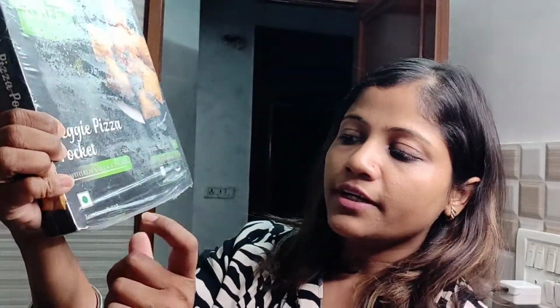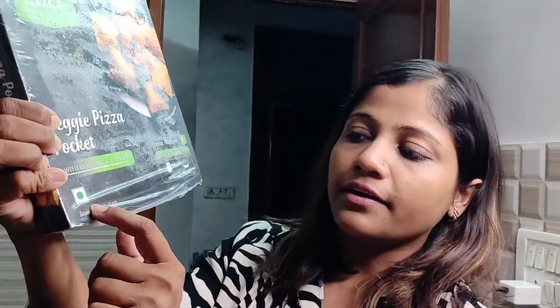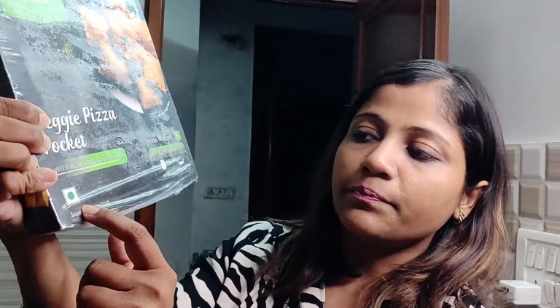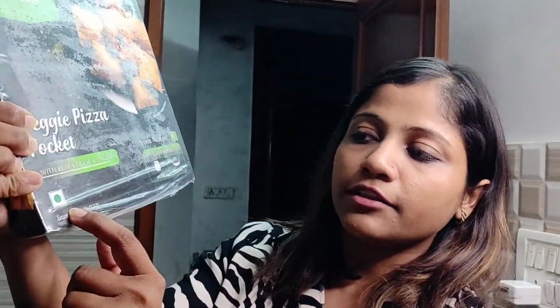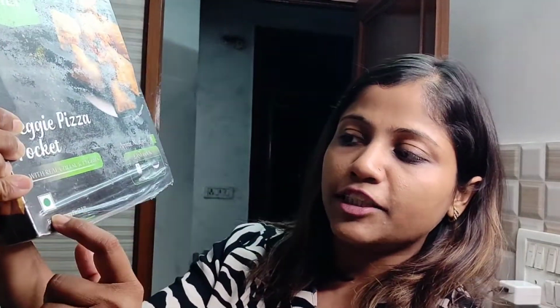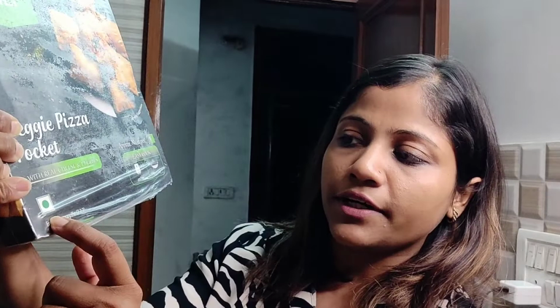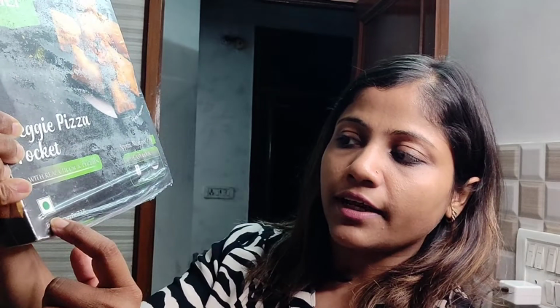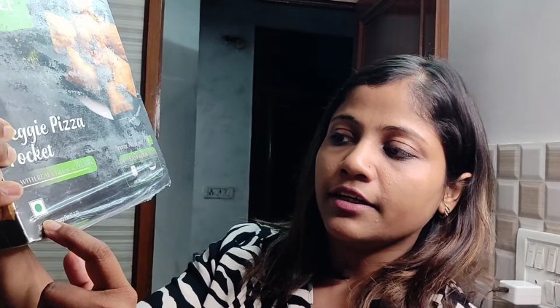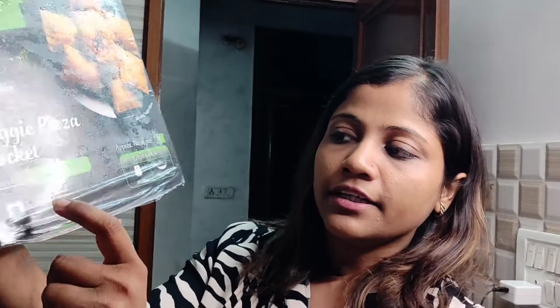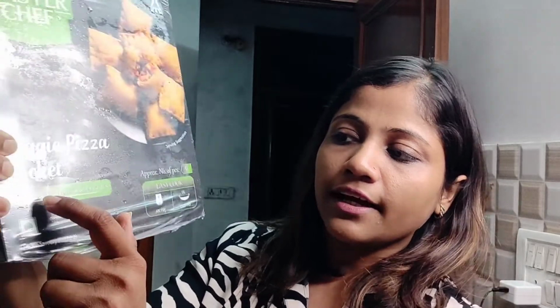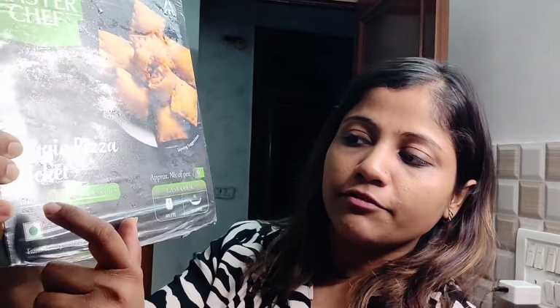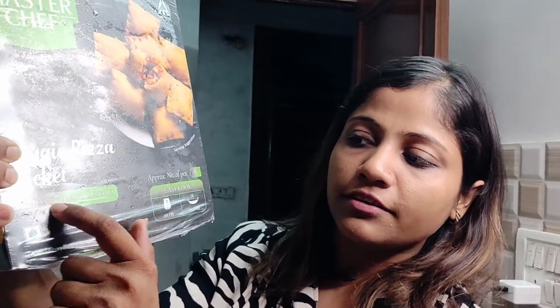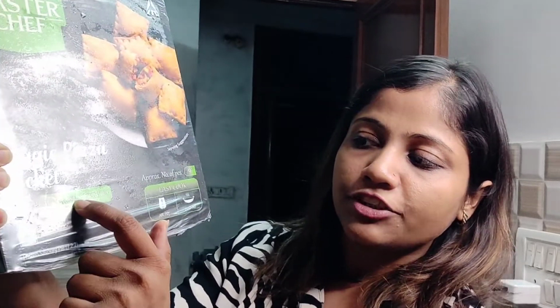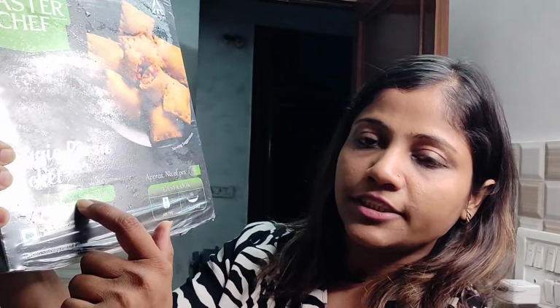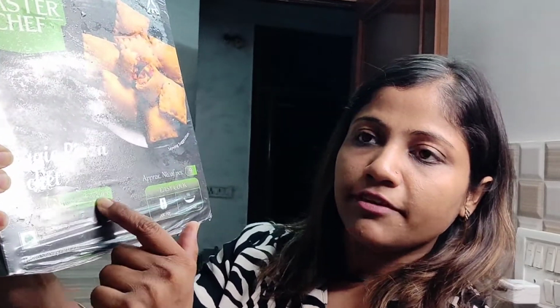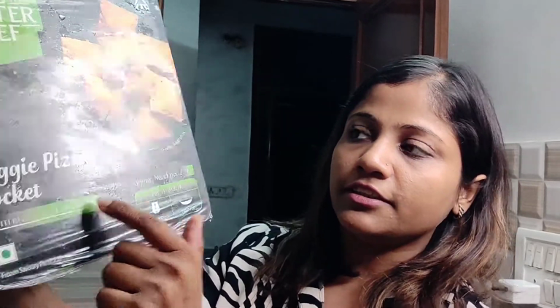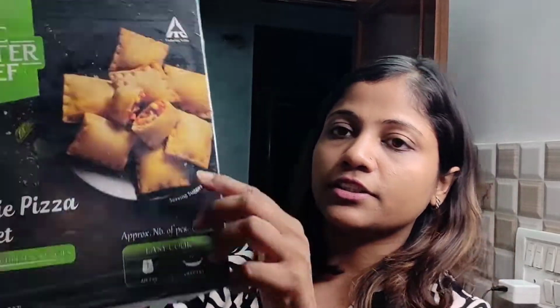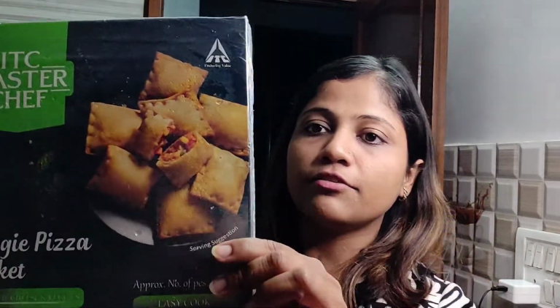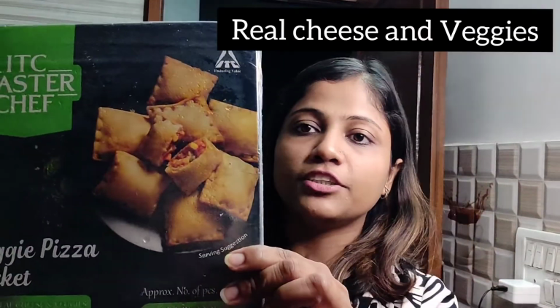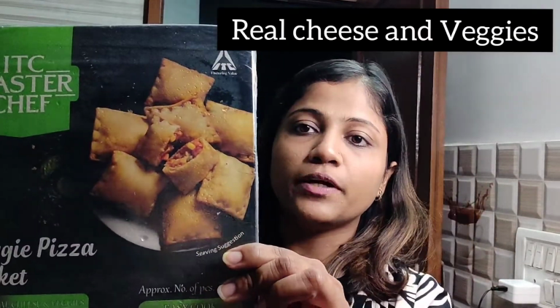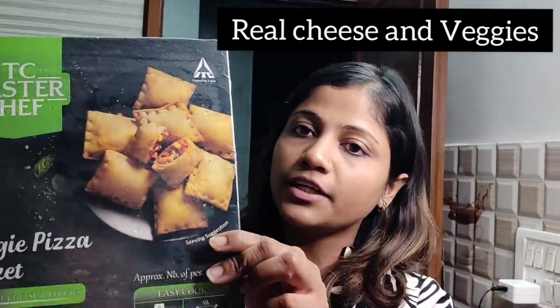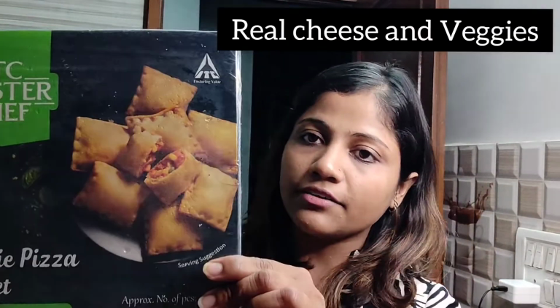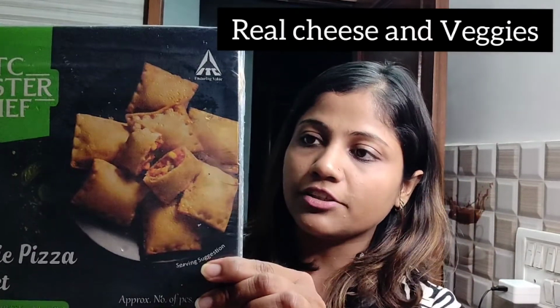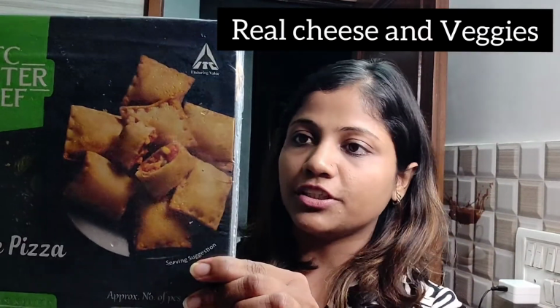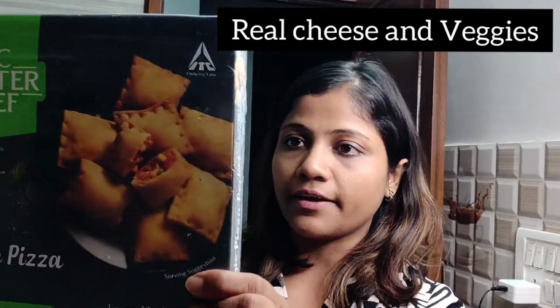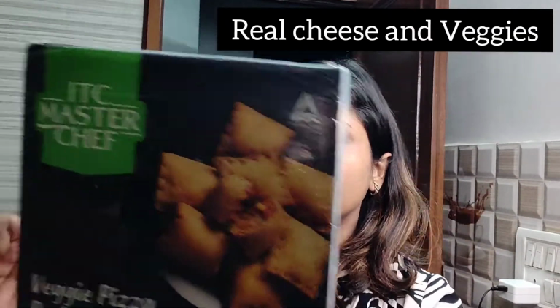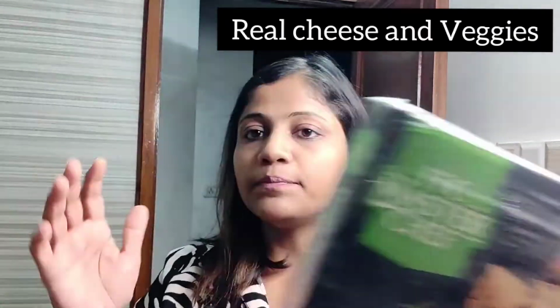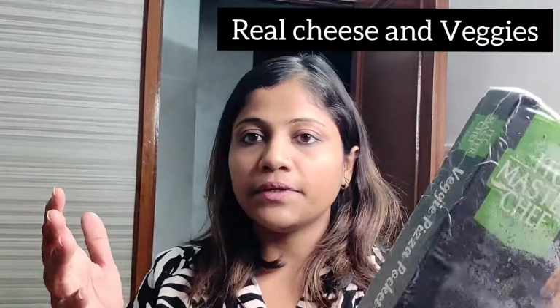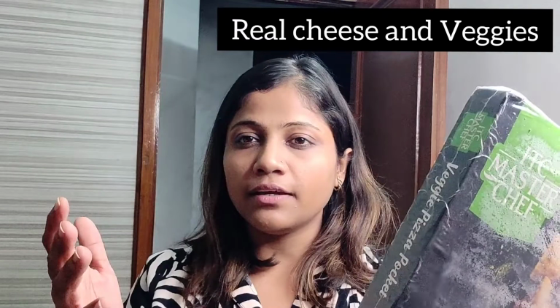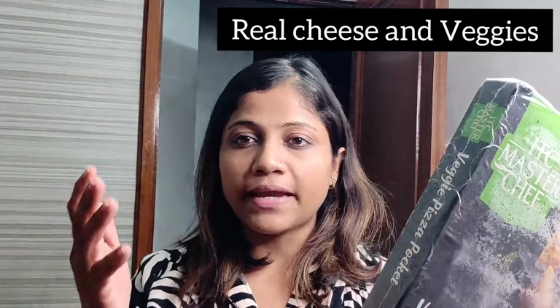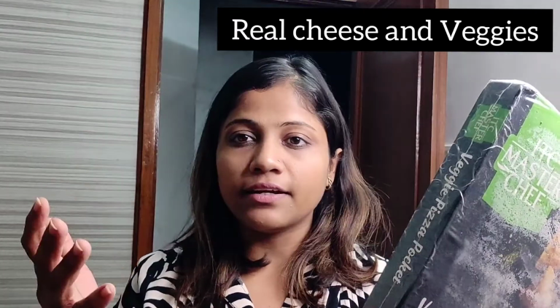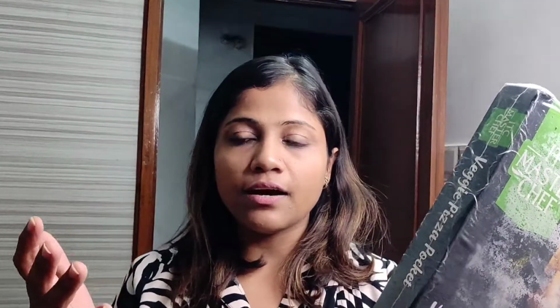This is a 100% veg product. It is made with real cheese and veggies.